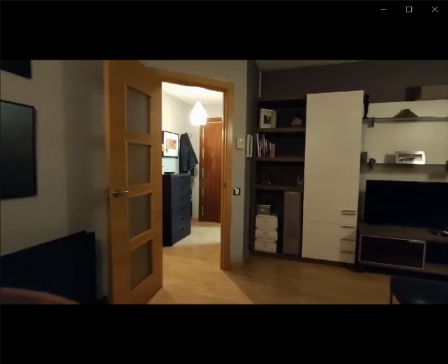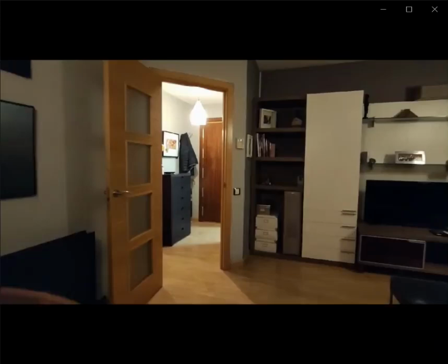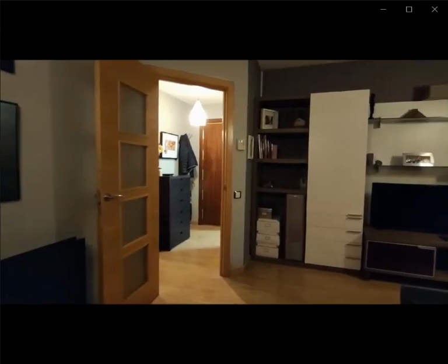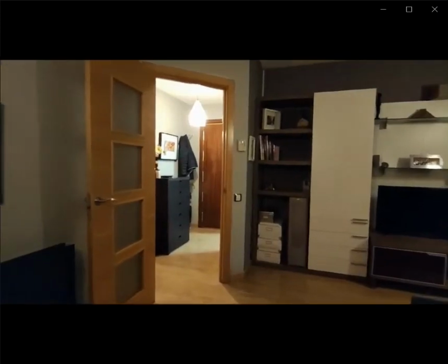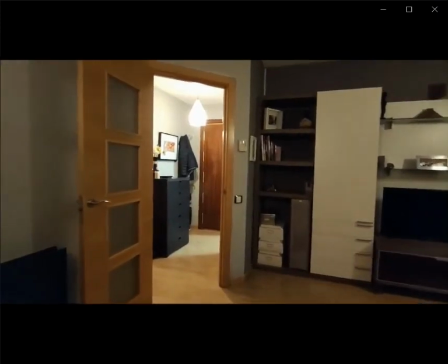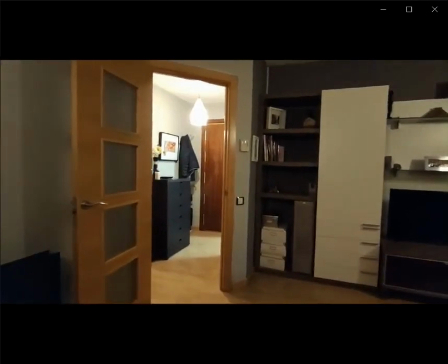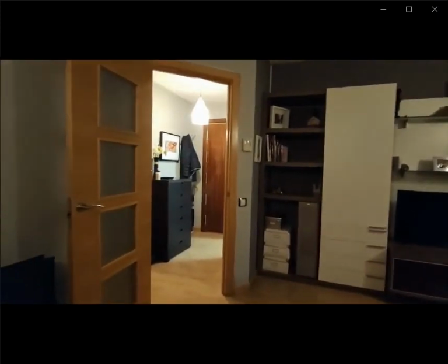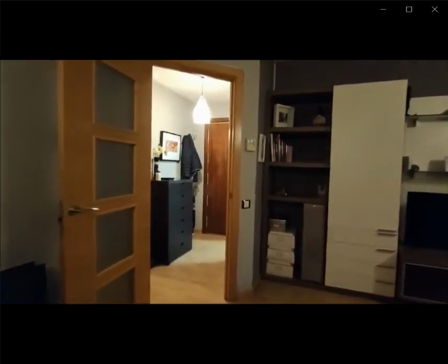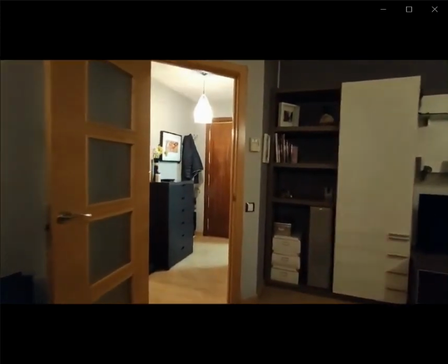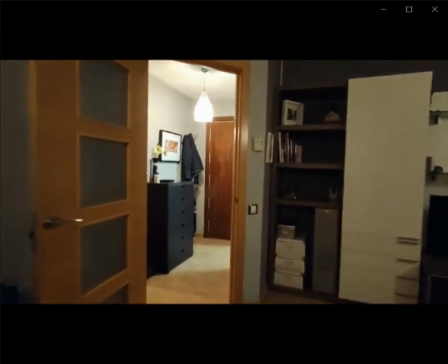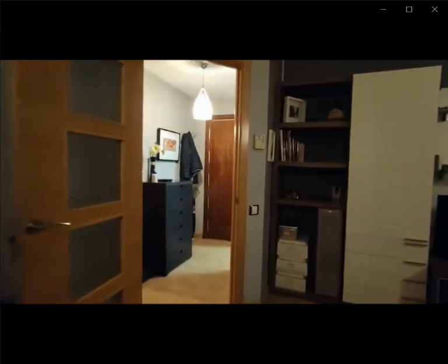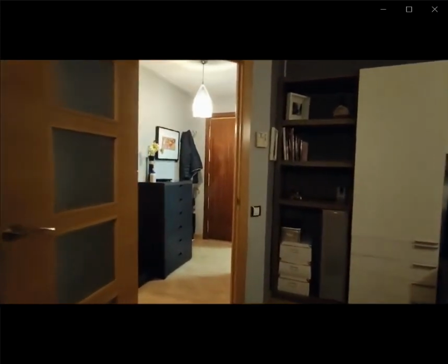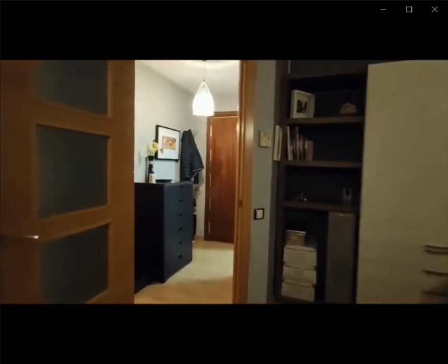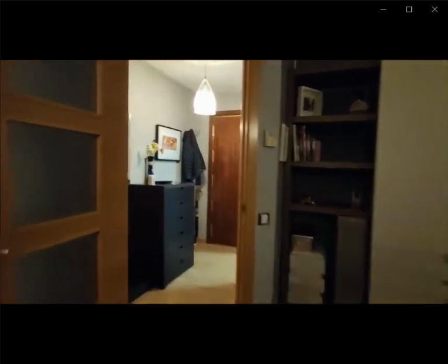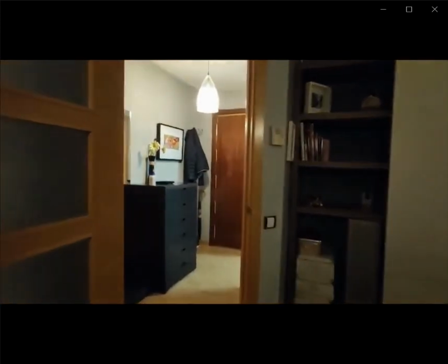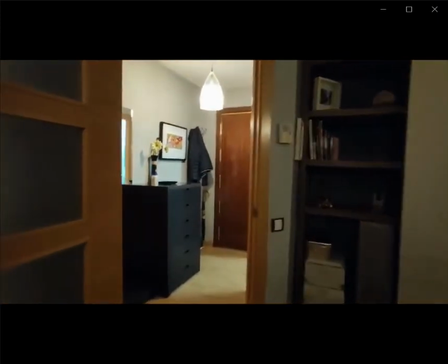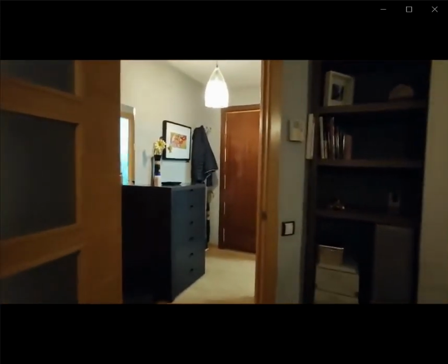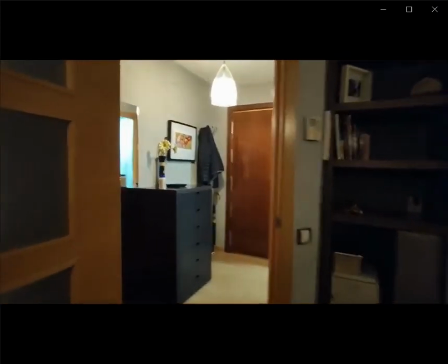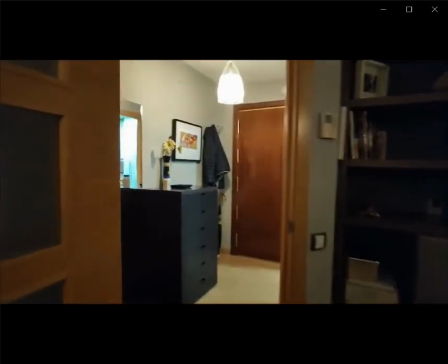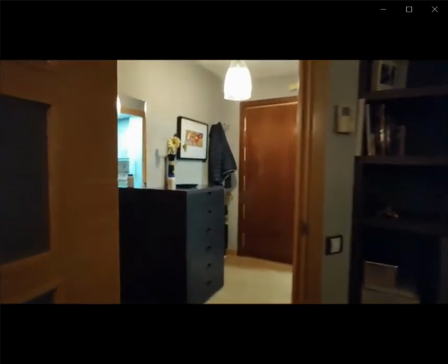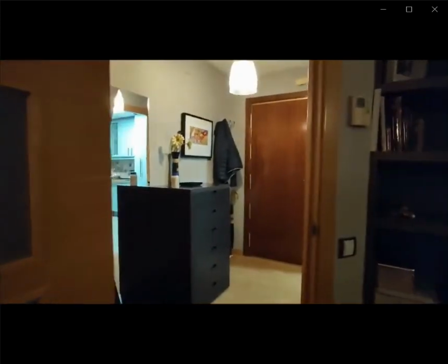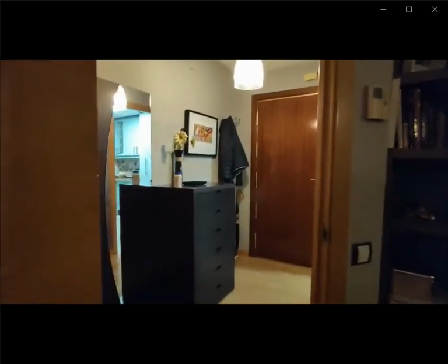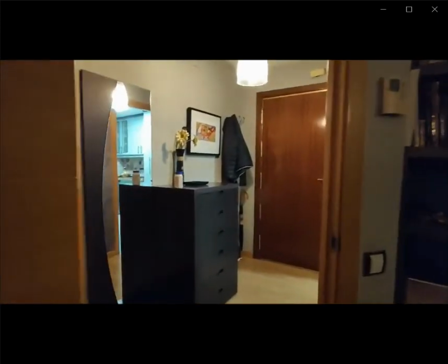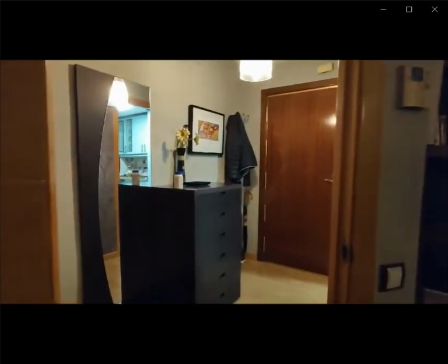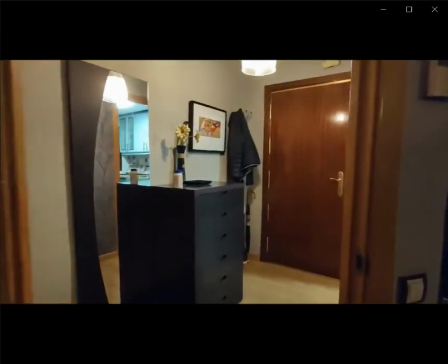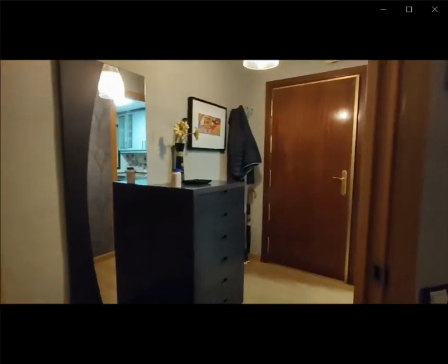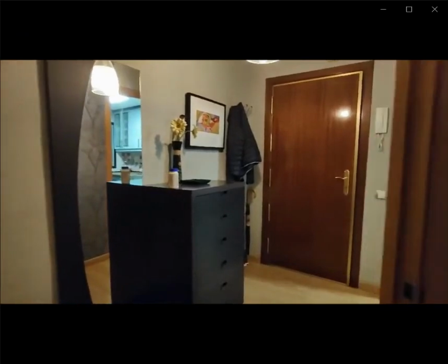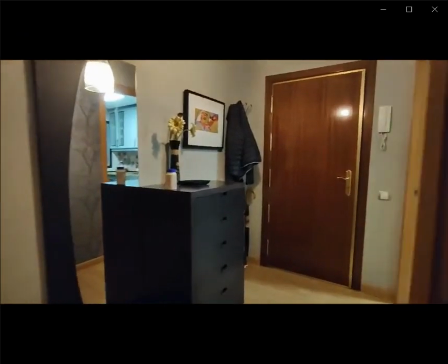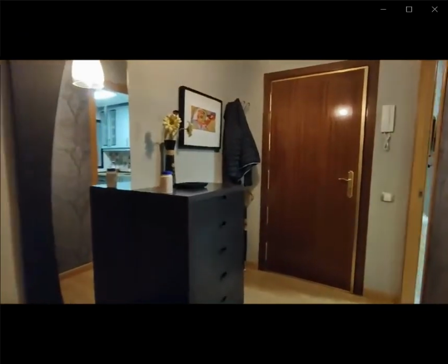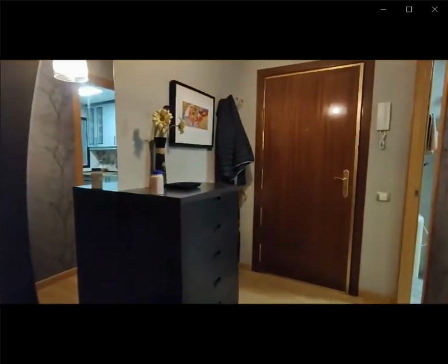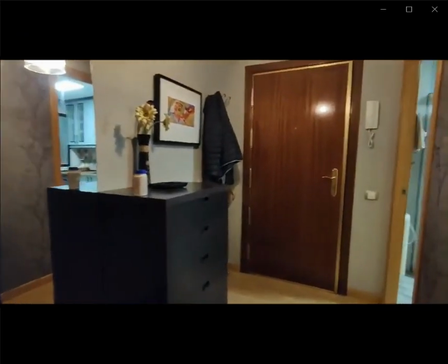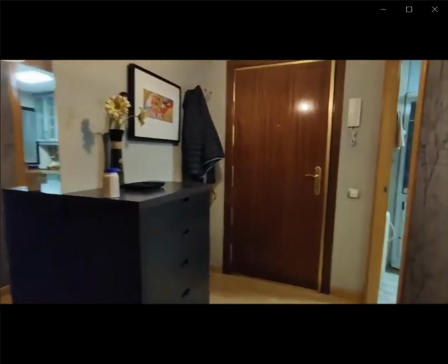Hello guys, my name is Andrea and I'm here to show you this living room space as well as the kitchen area.